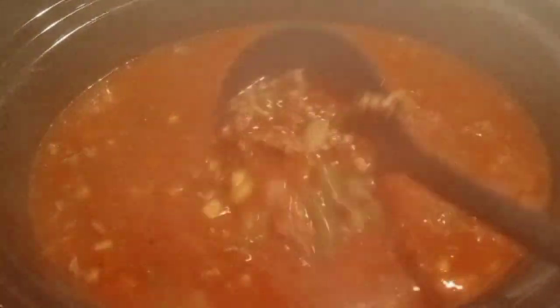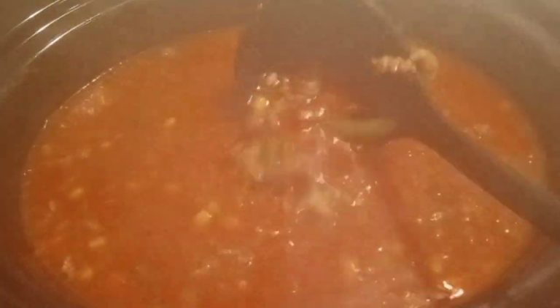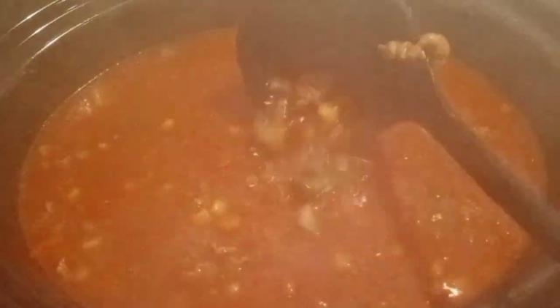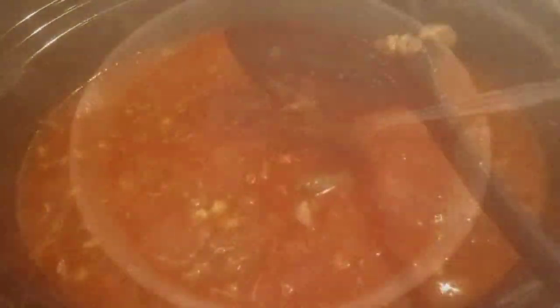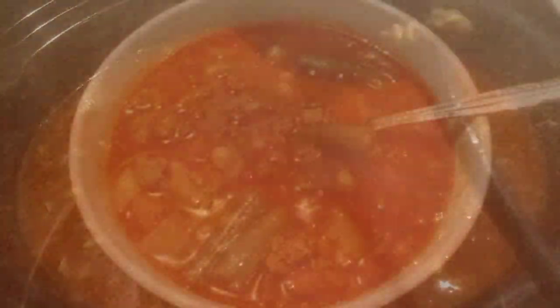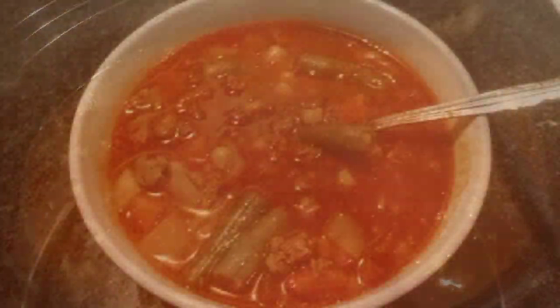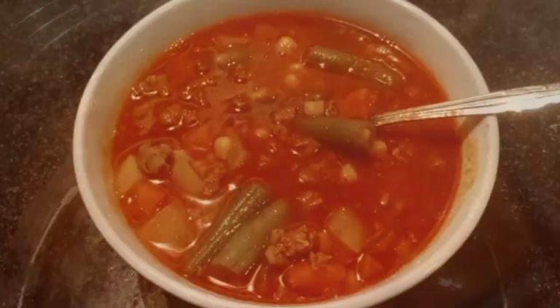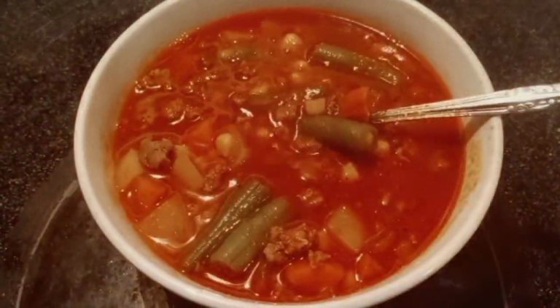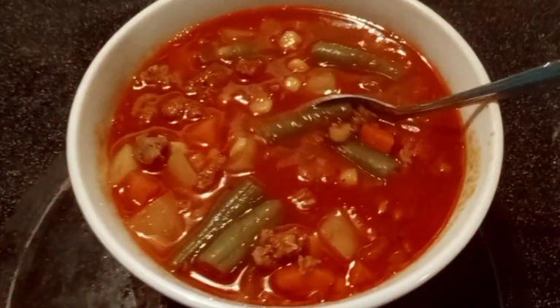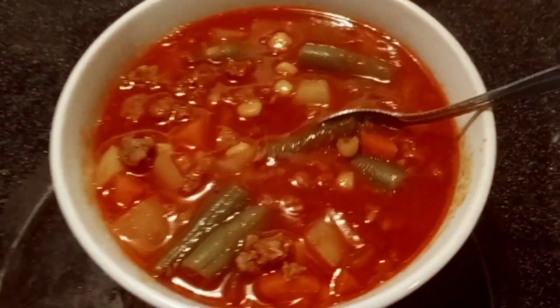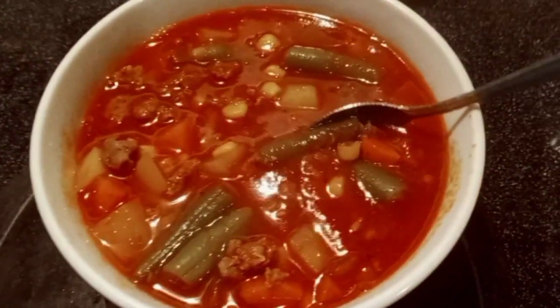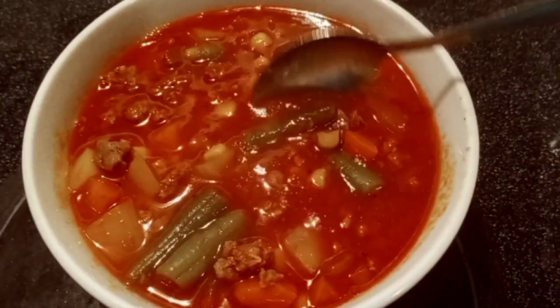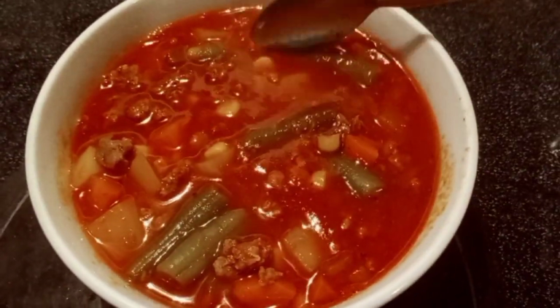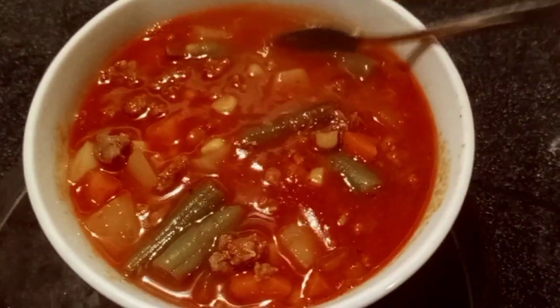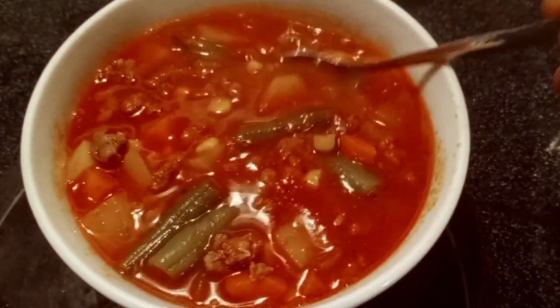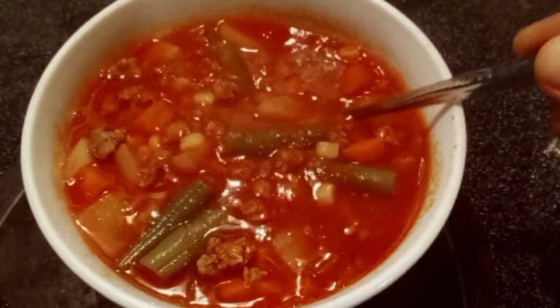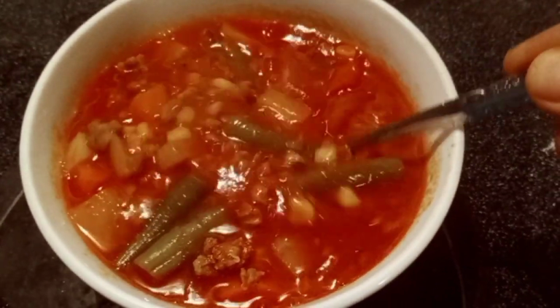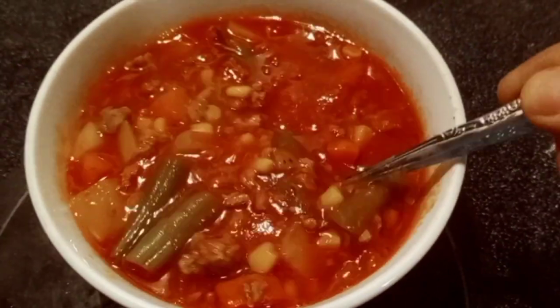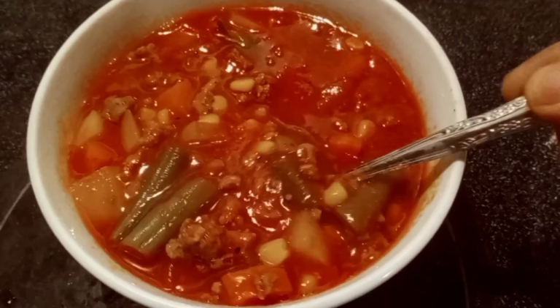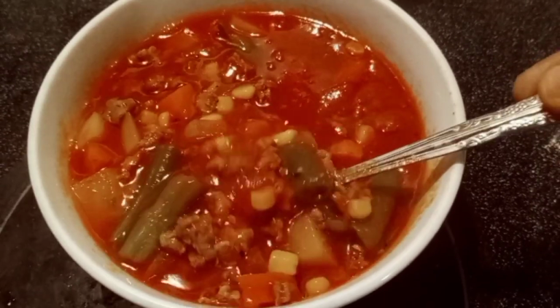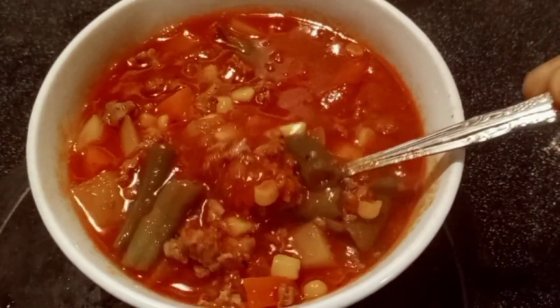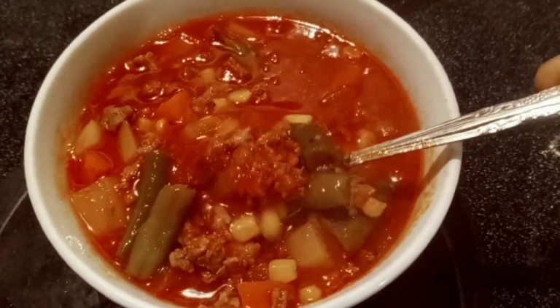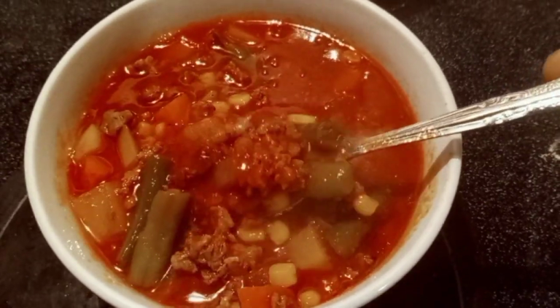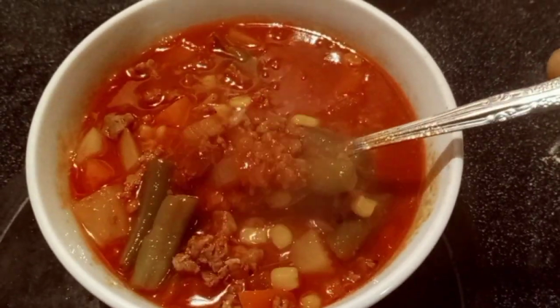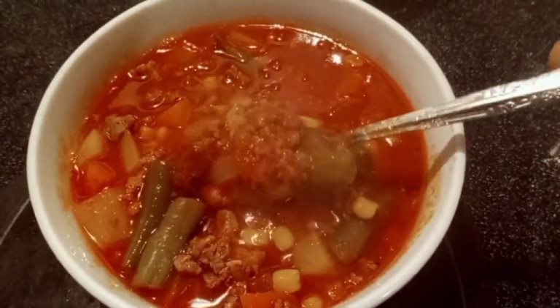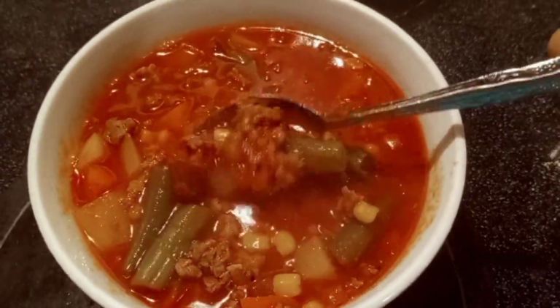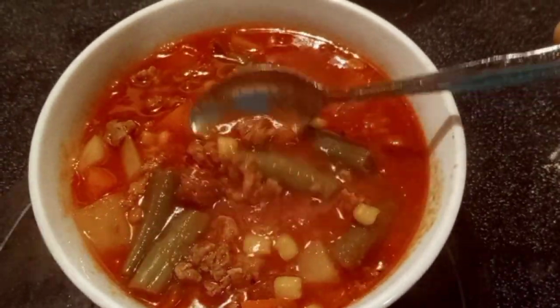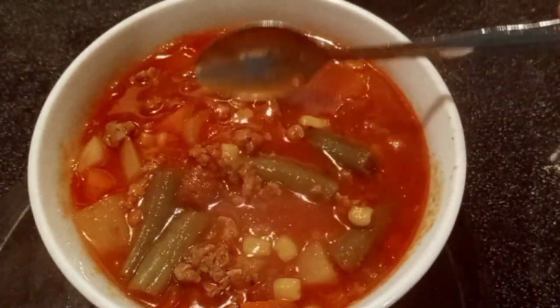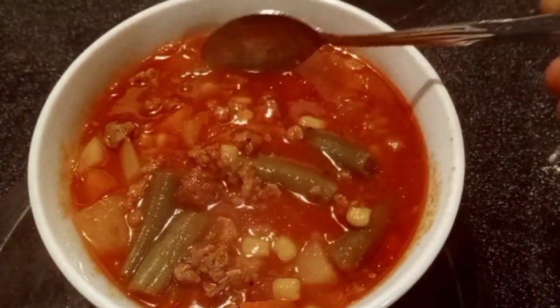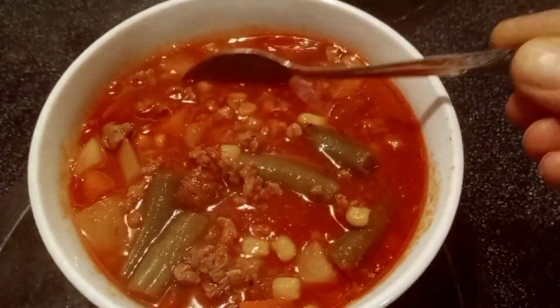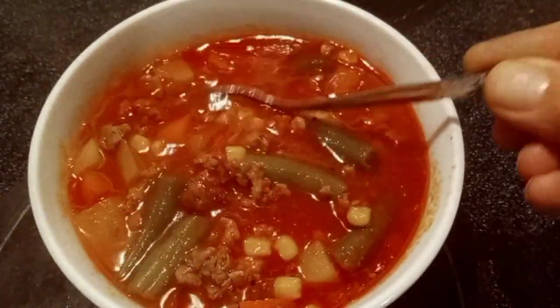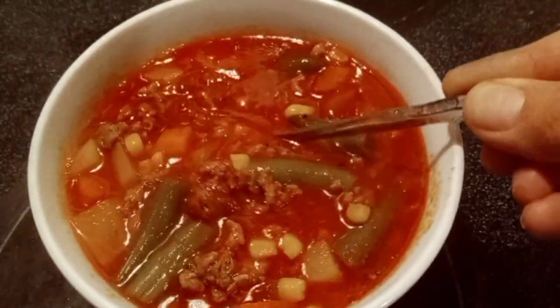And a 64-ounce container of tomato juice. This is one of our favorite meals. We like to pair it with saltine crackers or a grilled cheese sandwich.